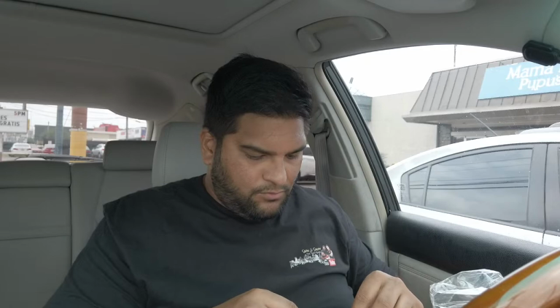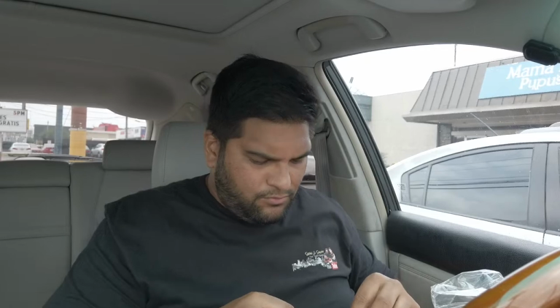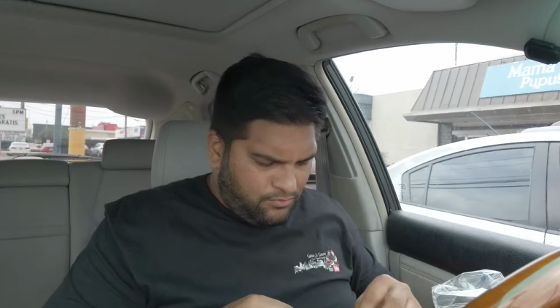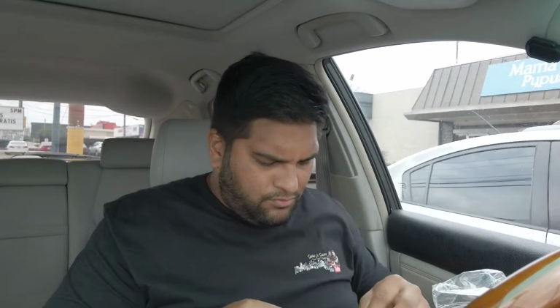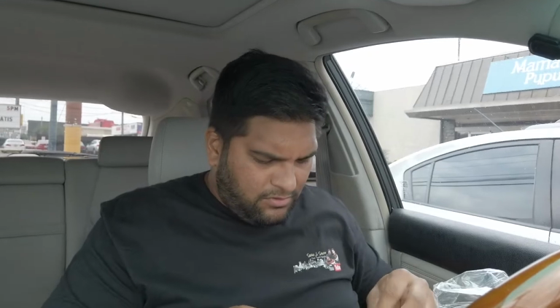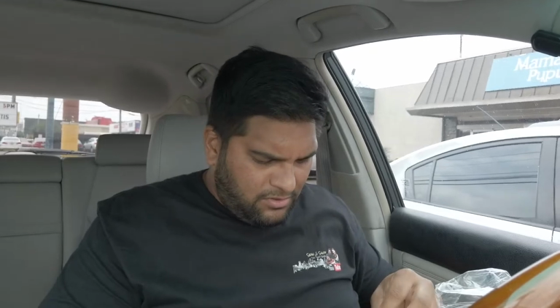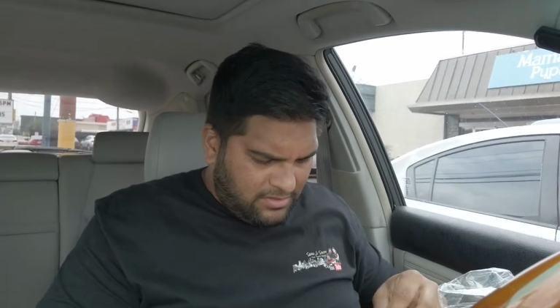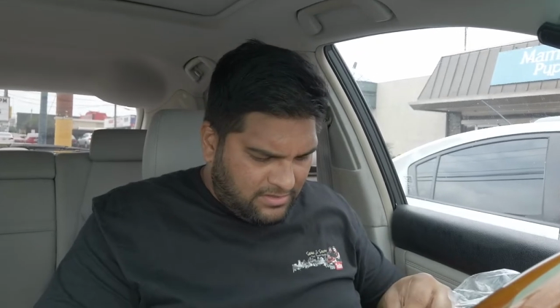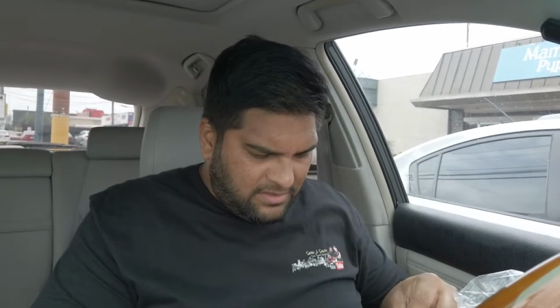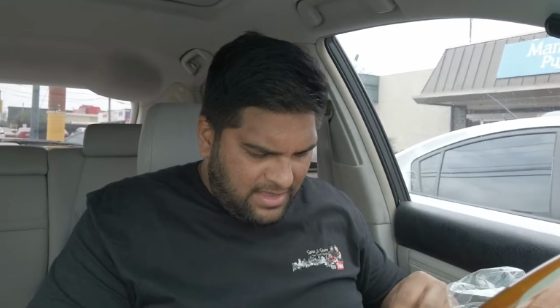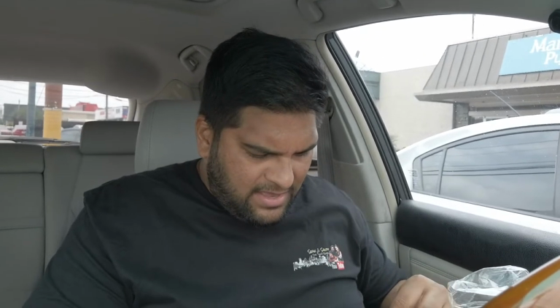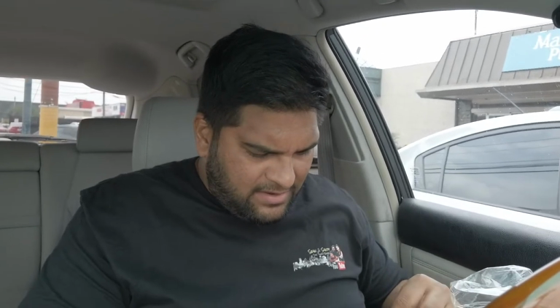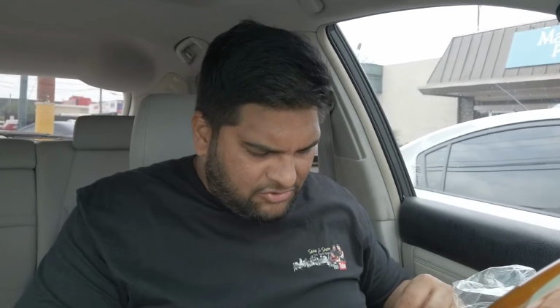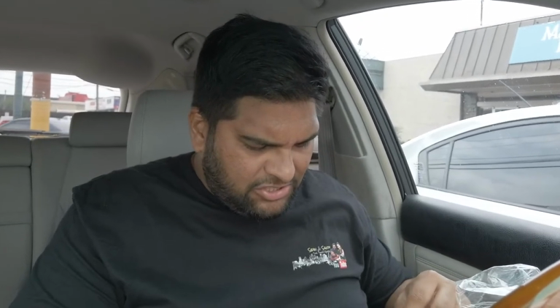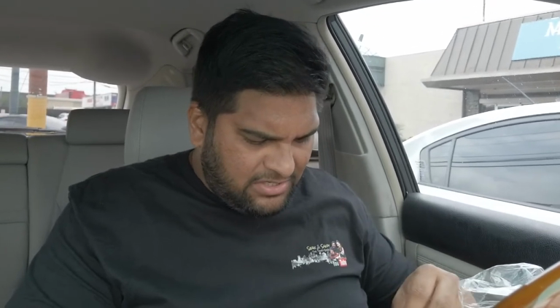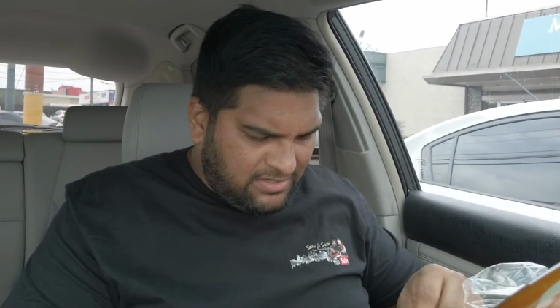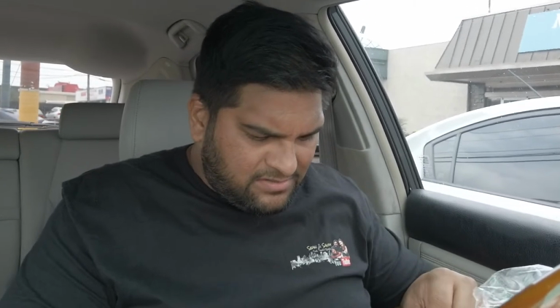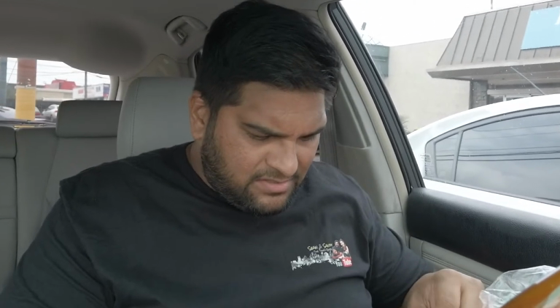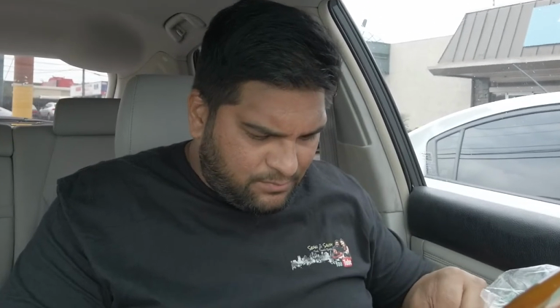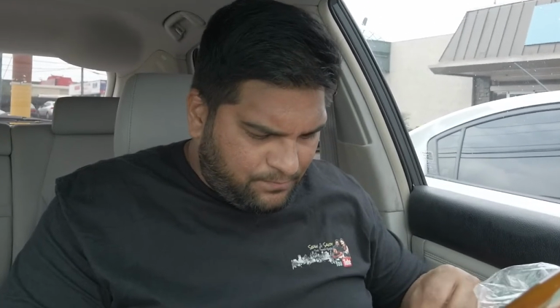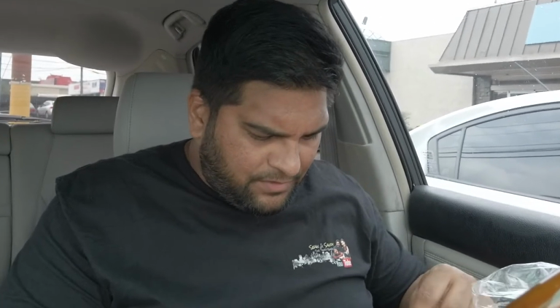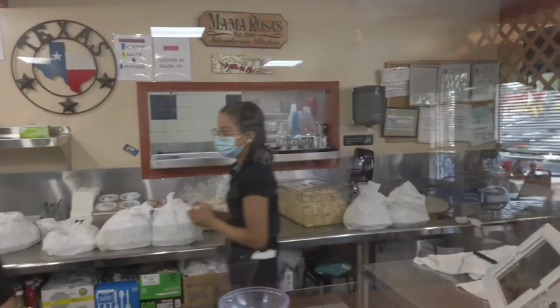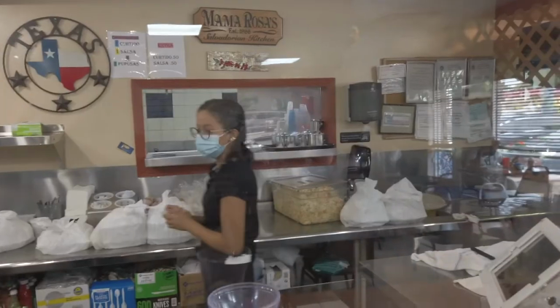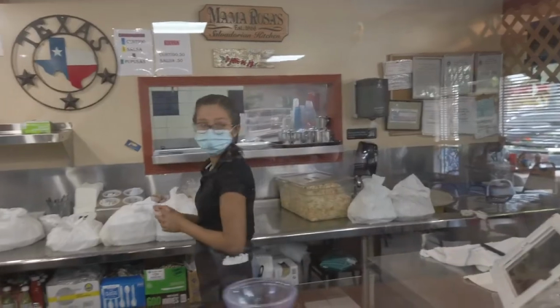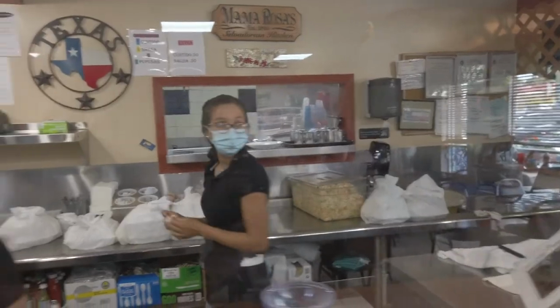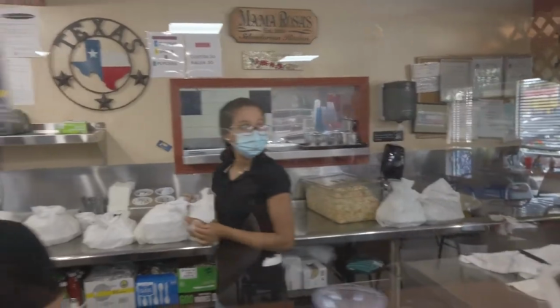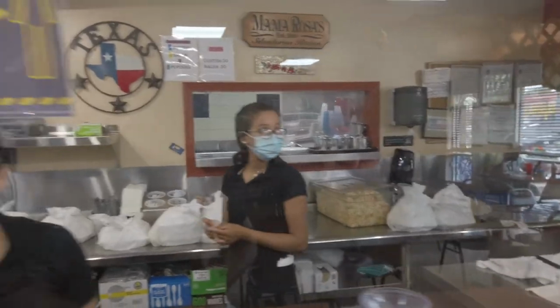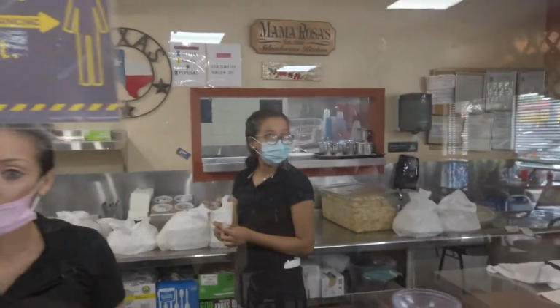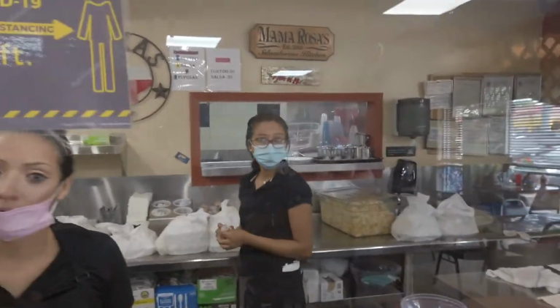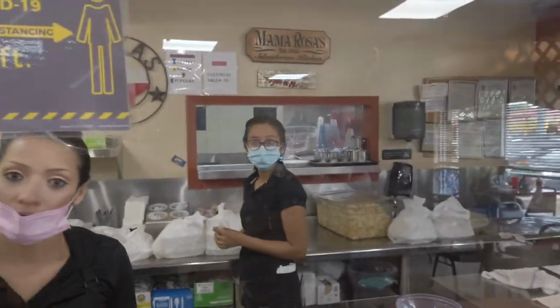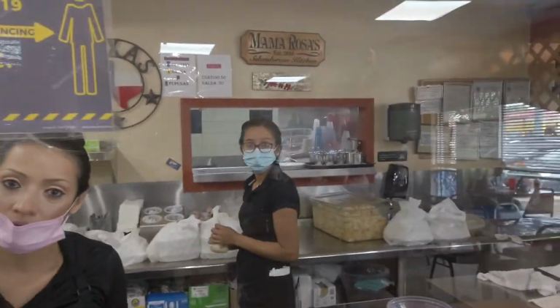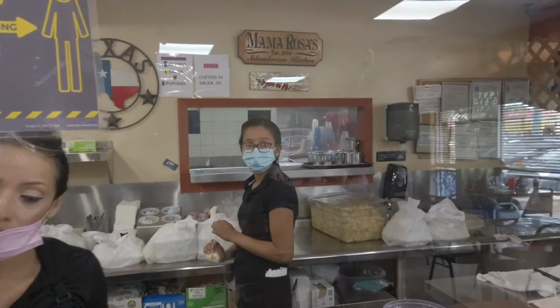Oh, look at that cheese! And this is my first time trying pupusas.